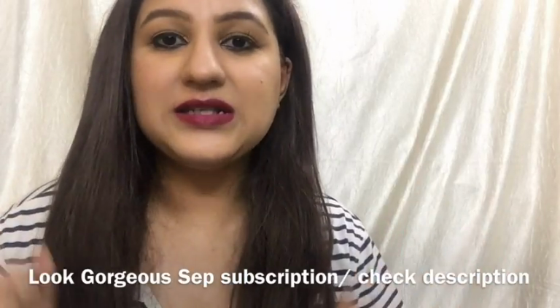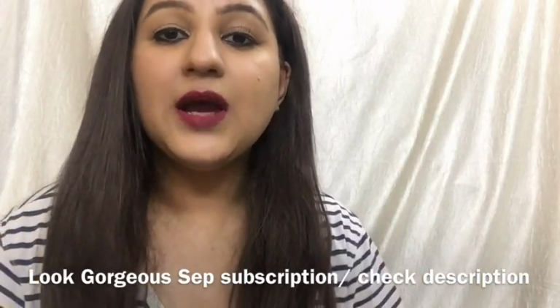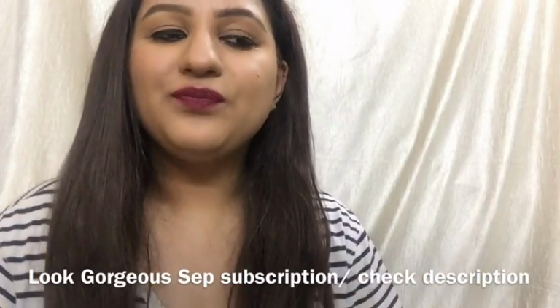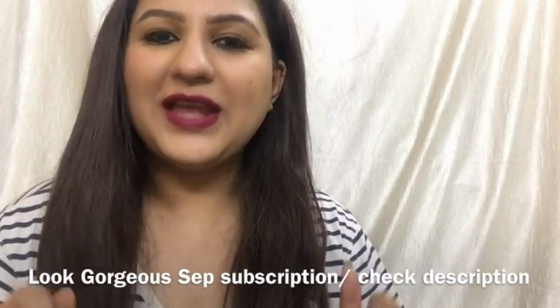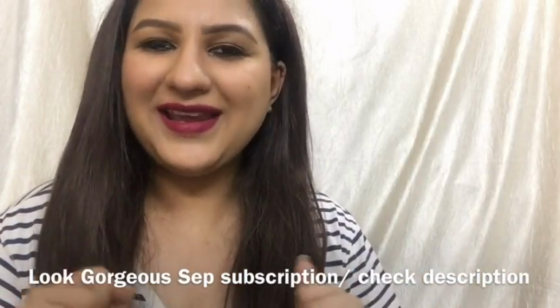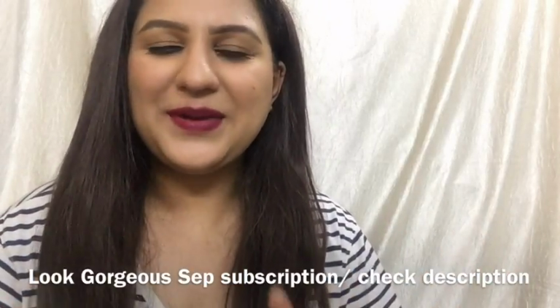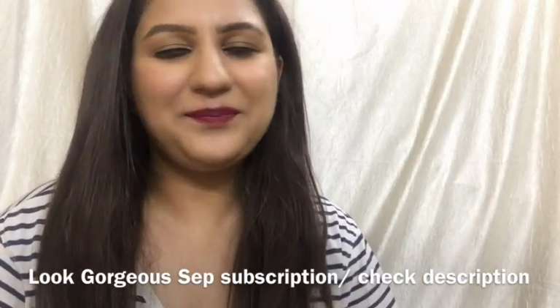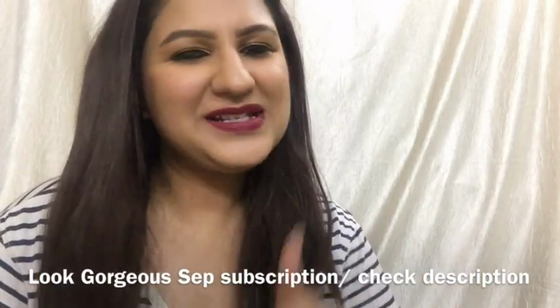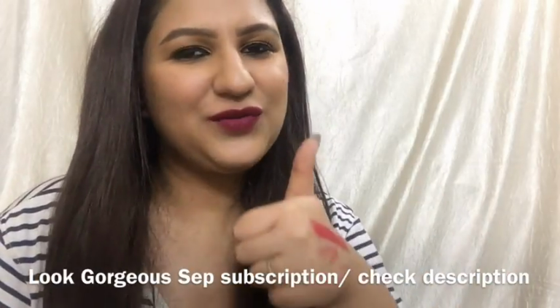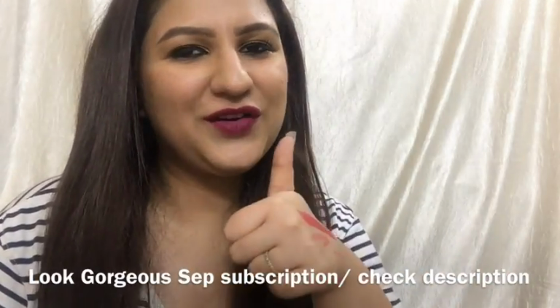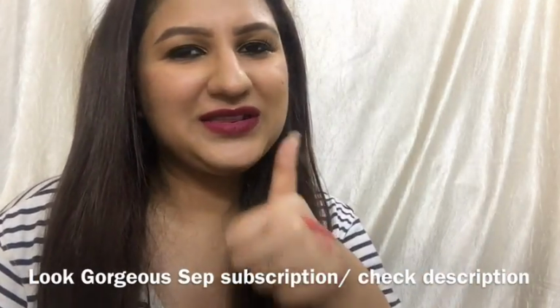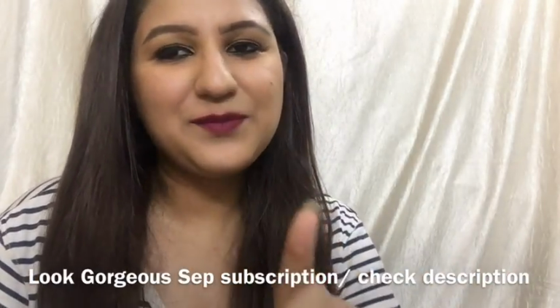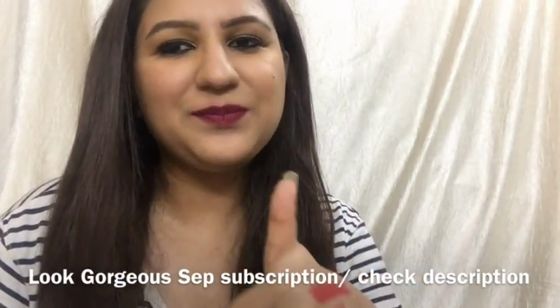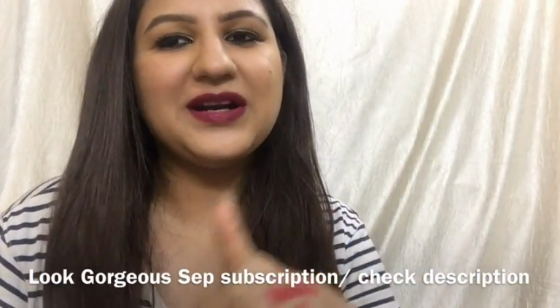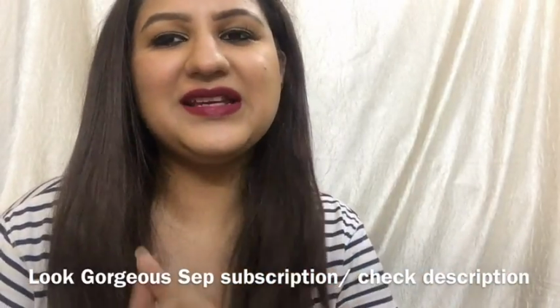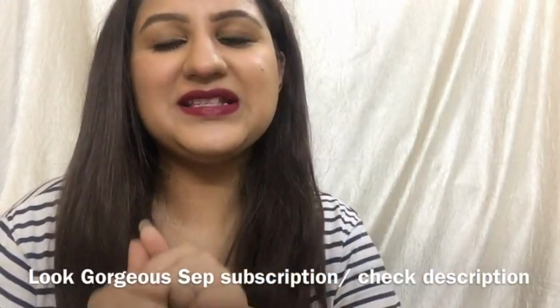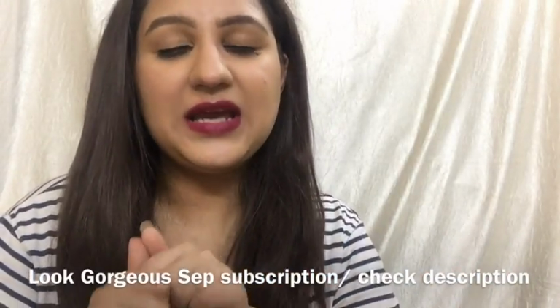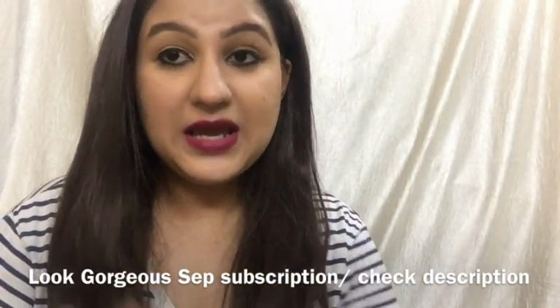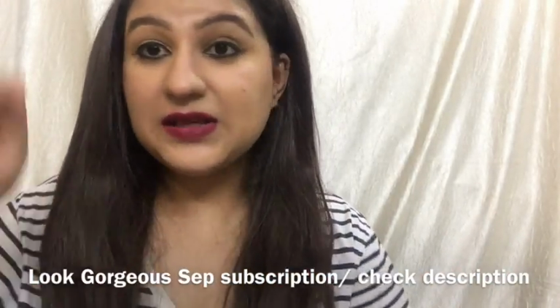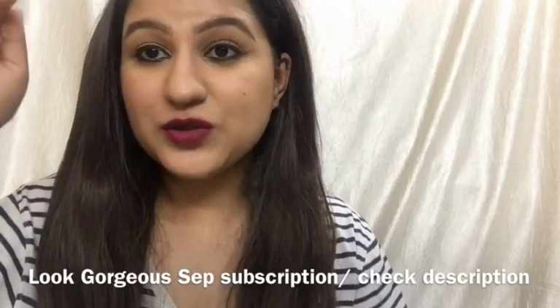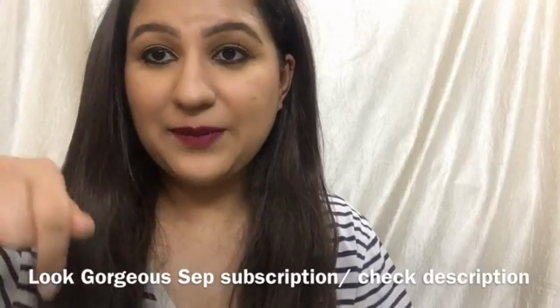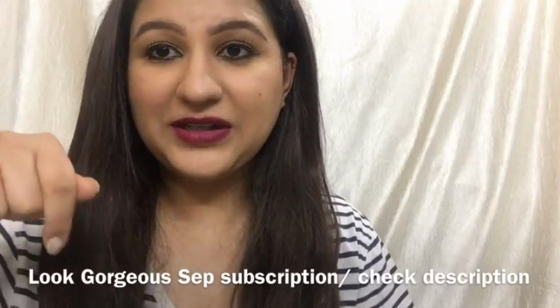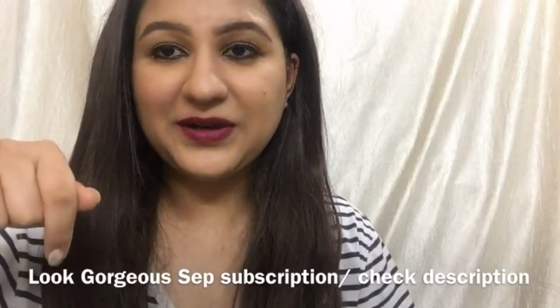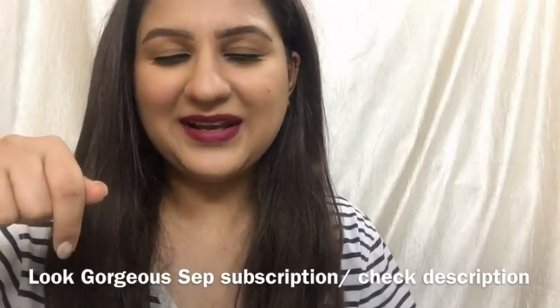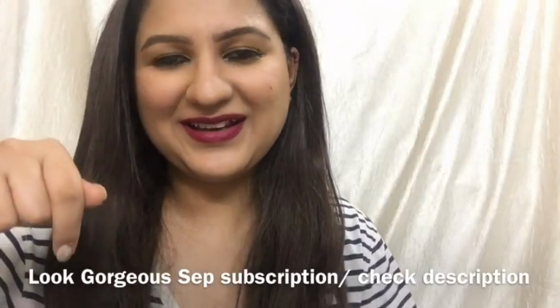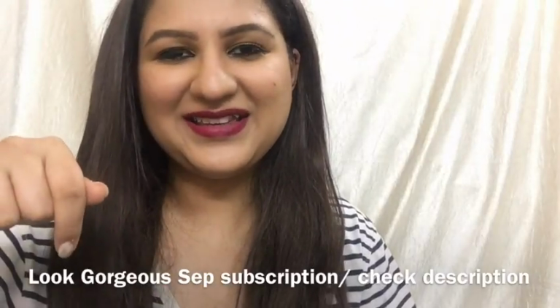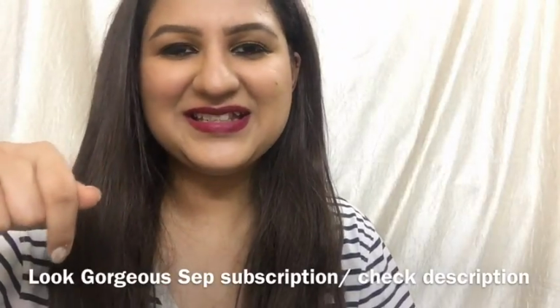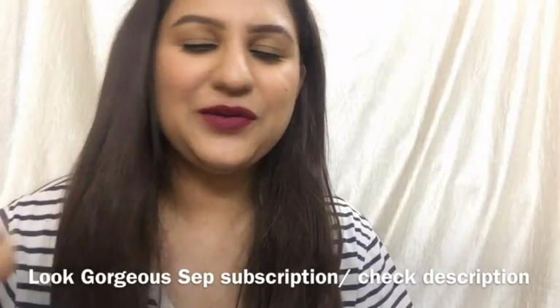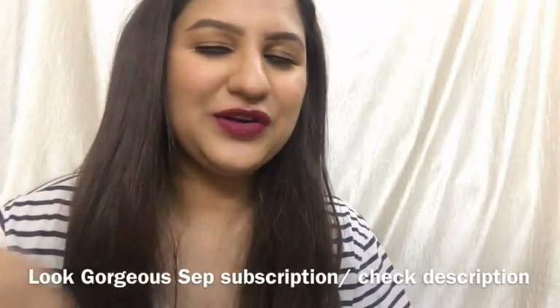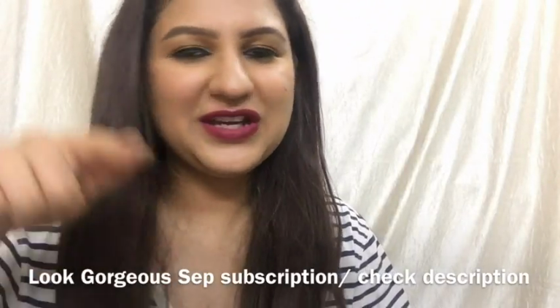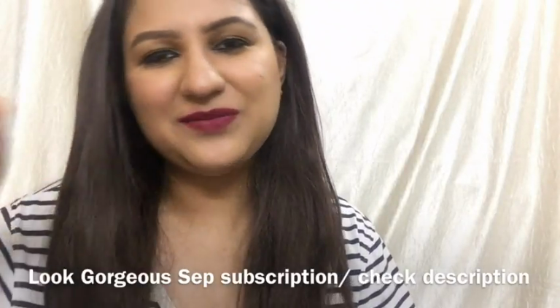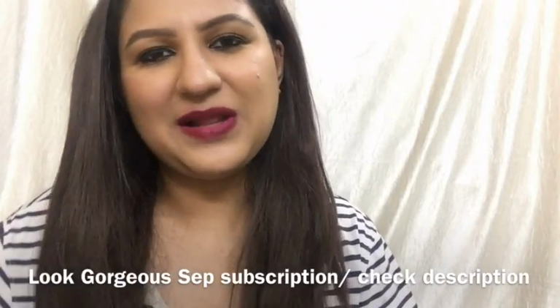Before watching, please give a thumbs up to this video, click the subscribe button, and click the notification bell.